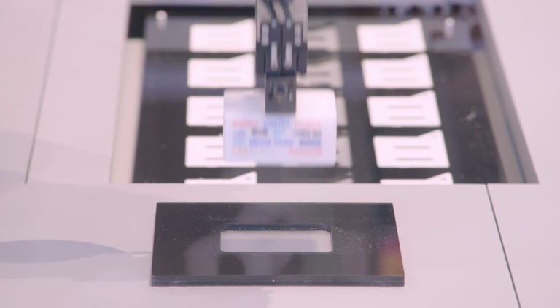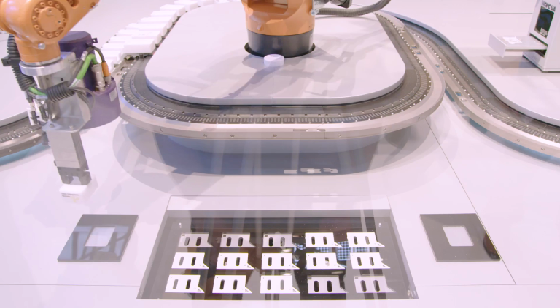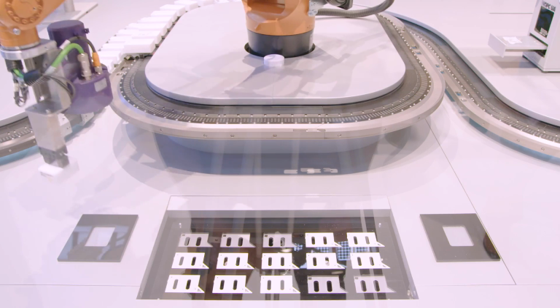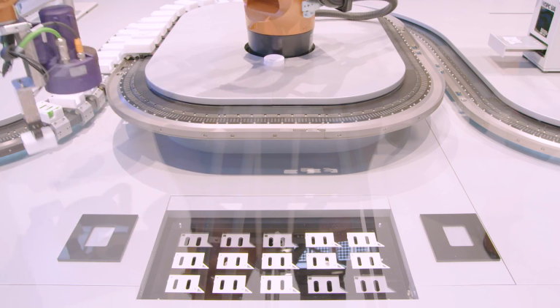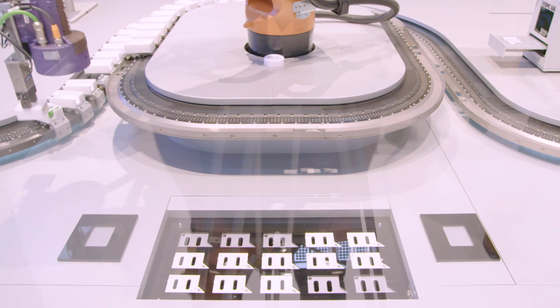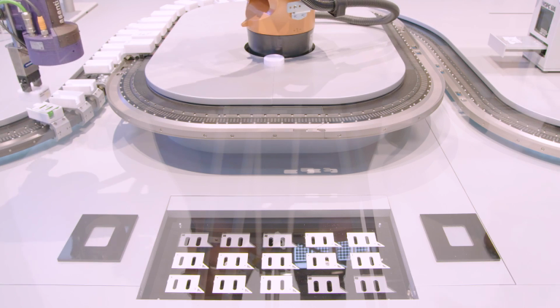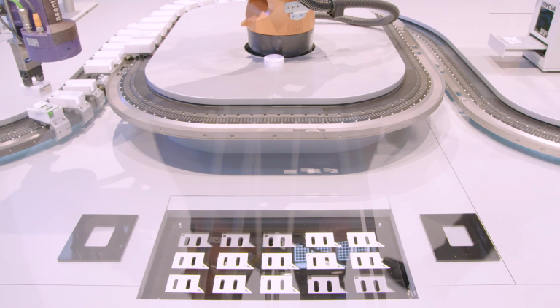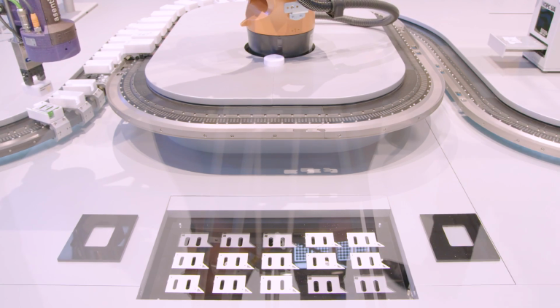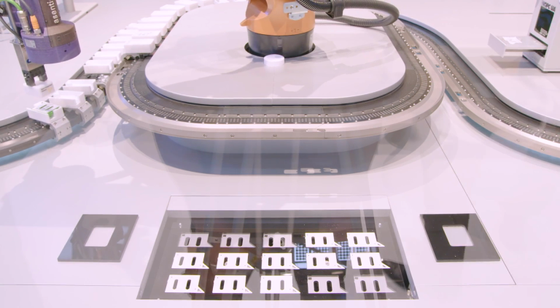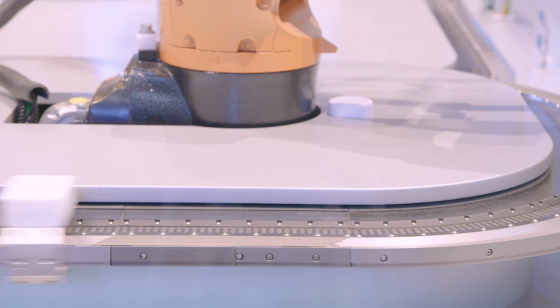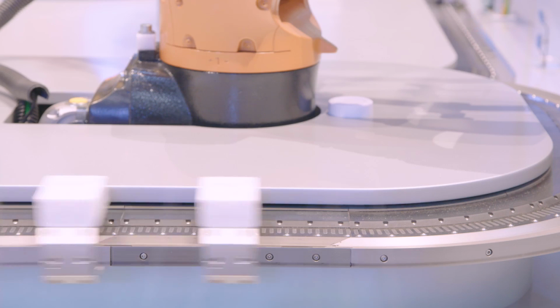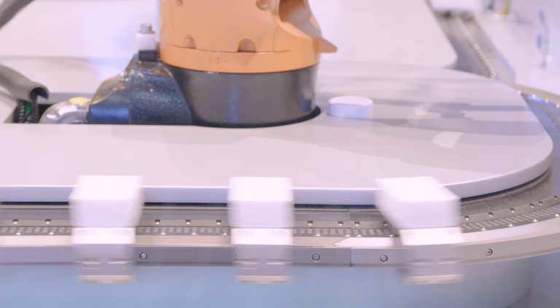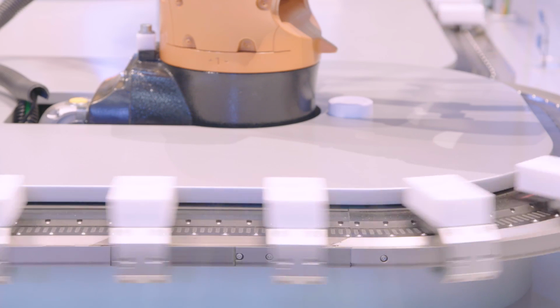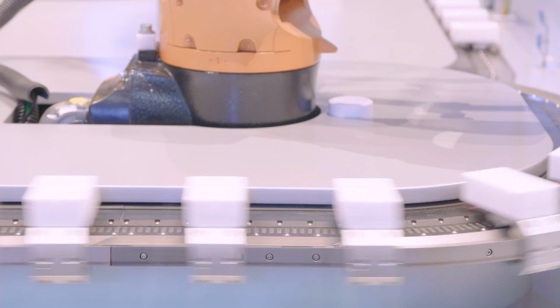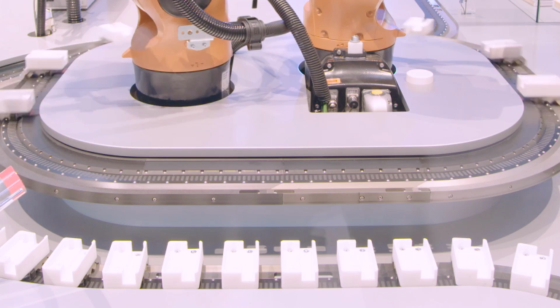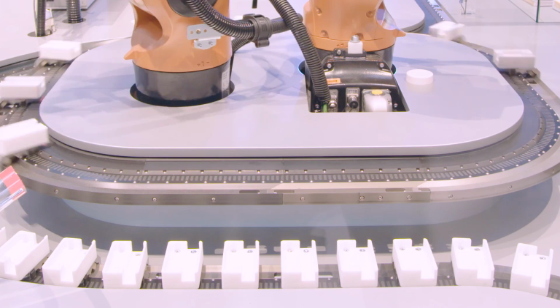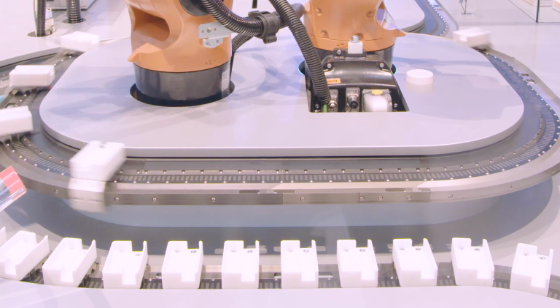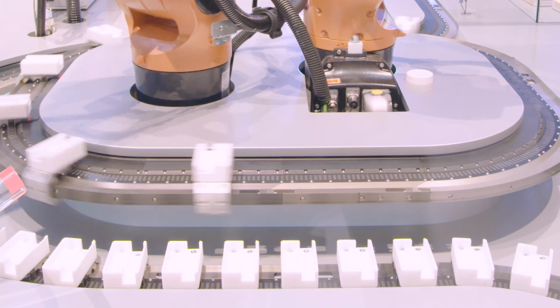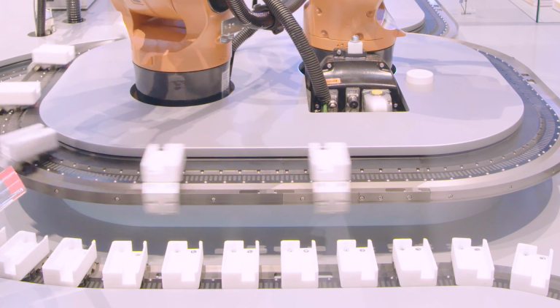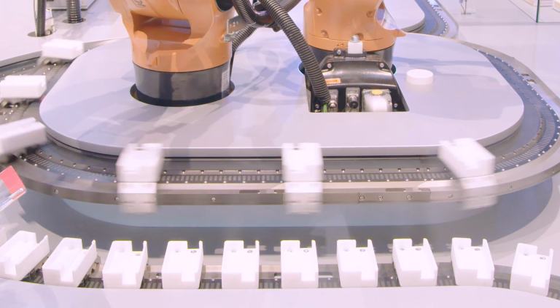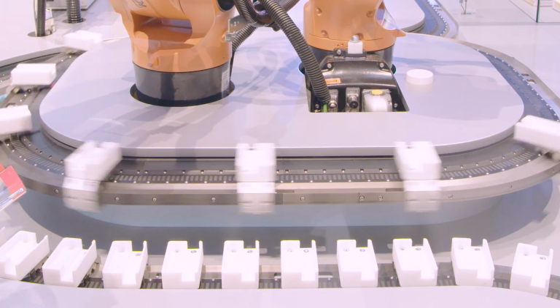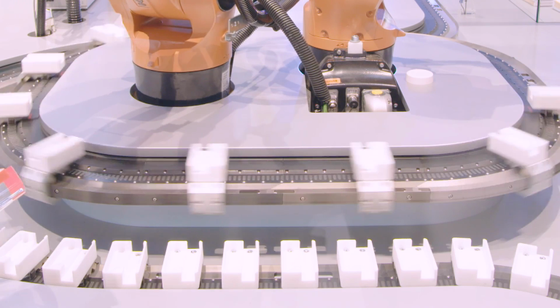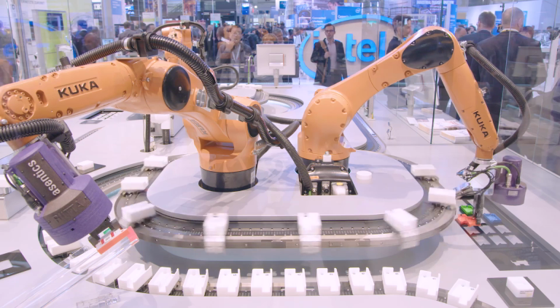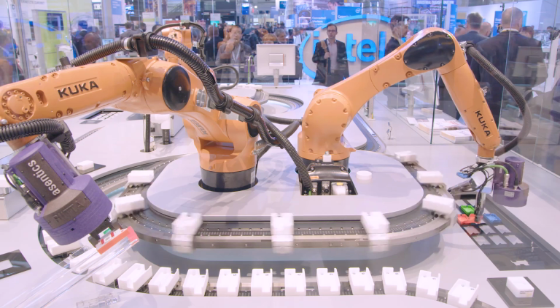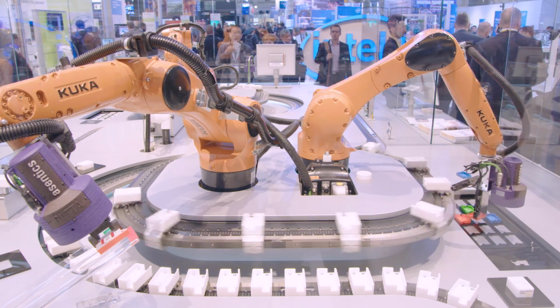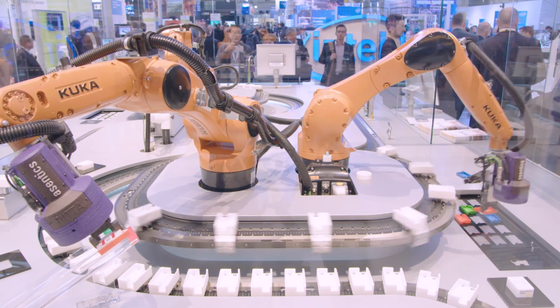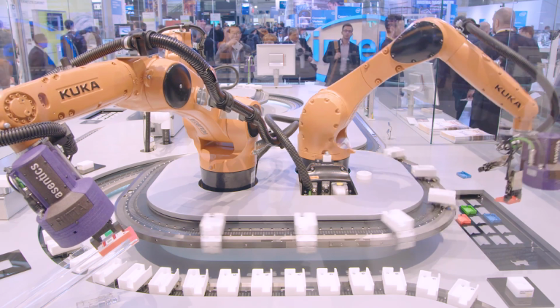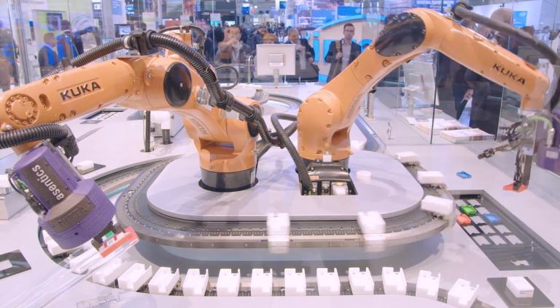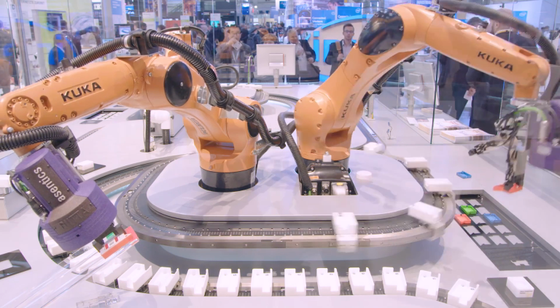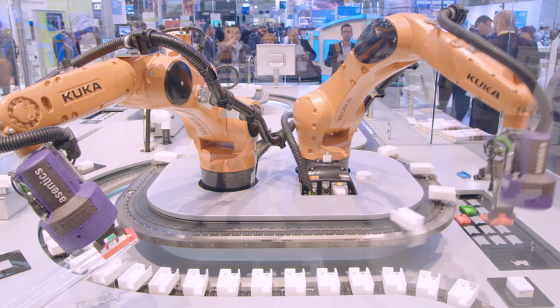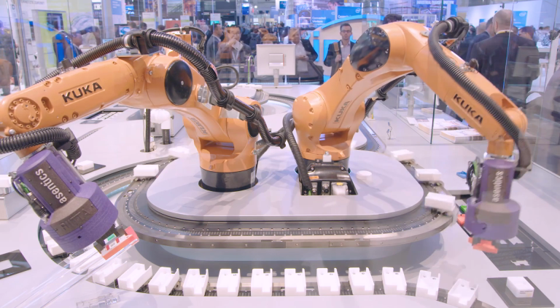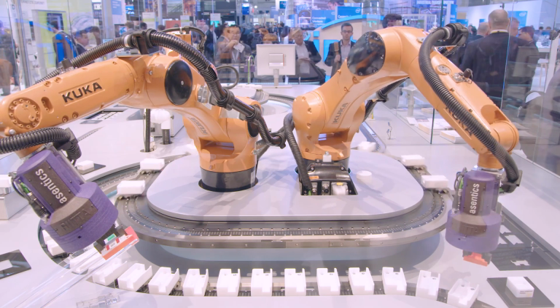On the SAP trade show booth, Bekoff participates in a live demonstration featuring the open integrated factory.